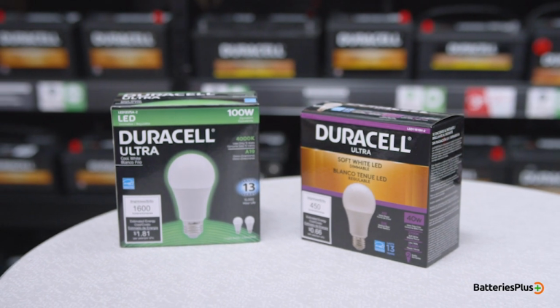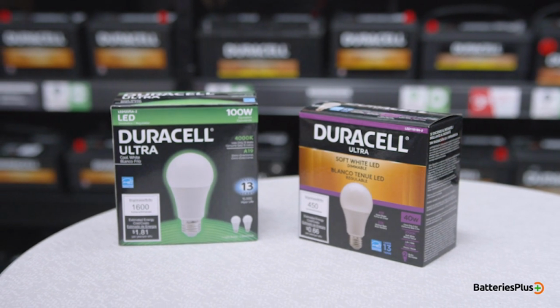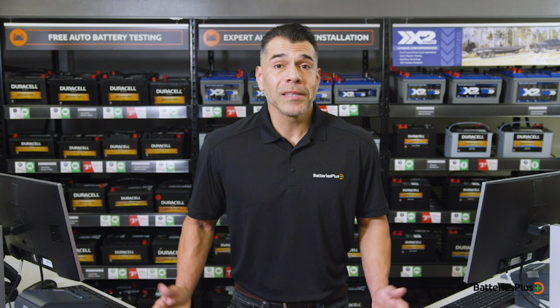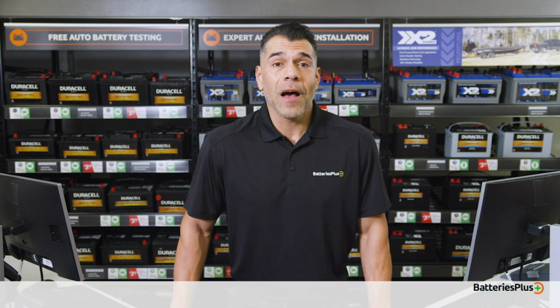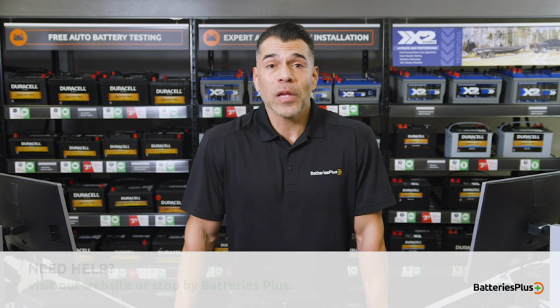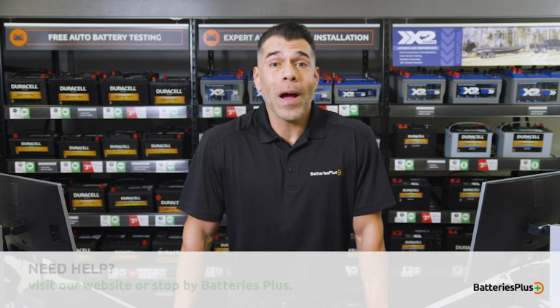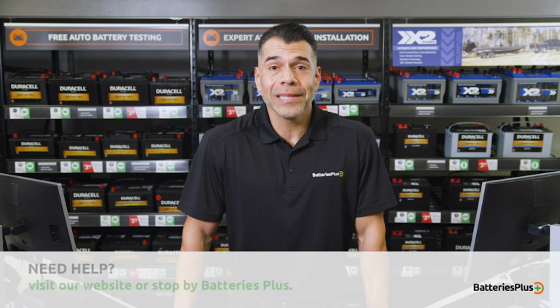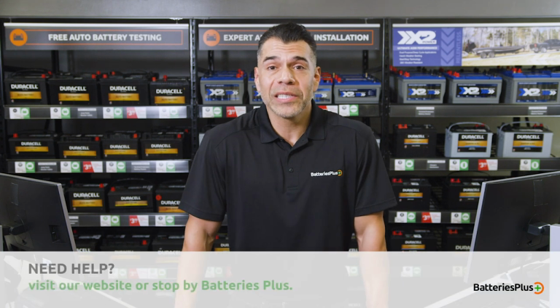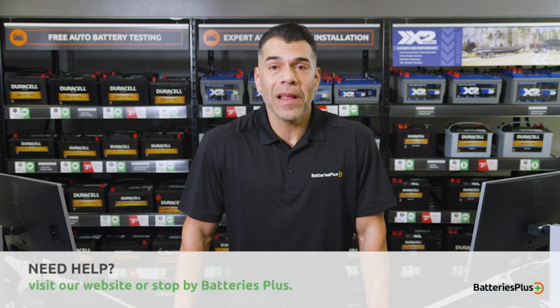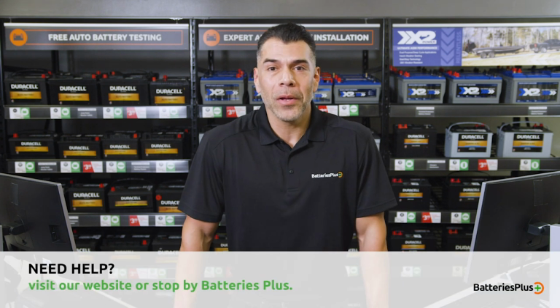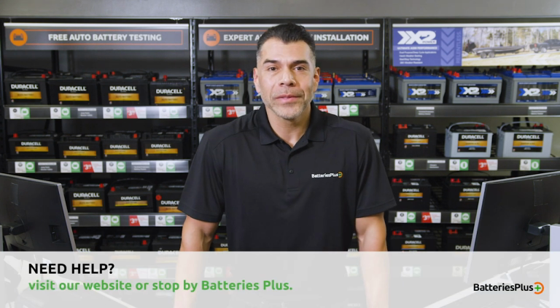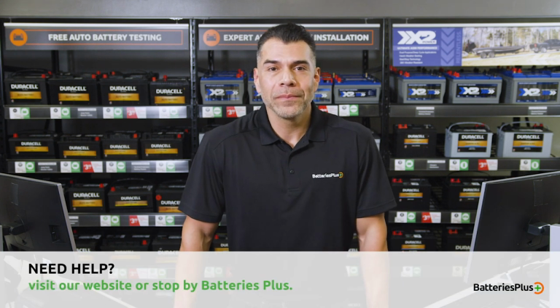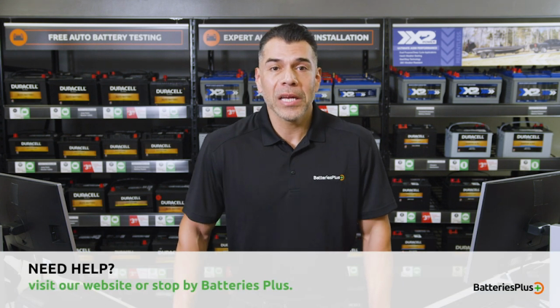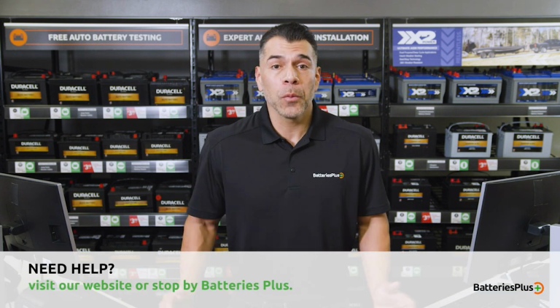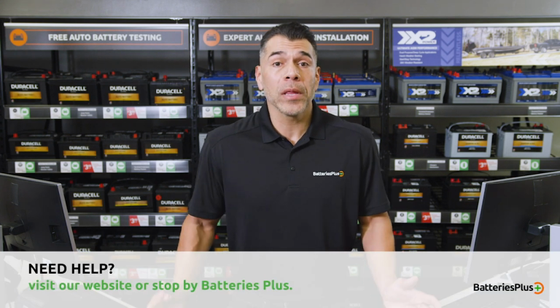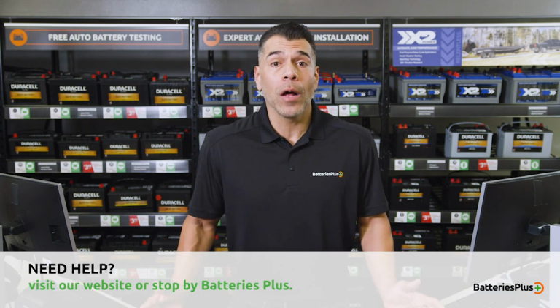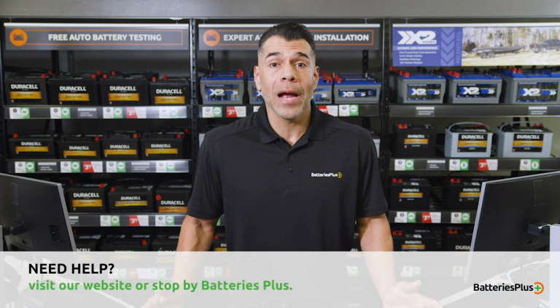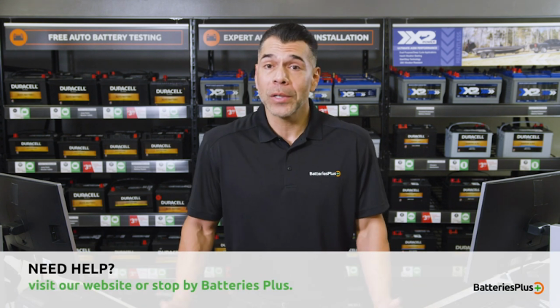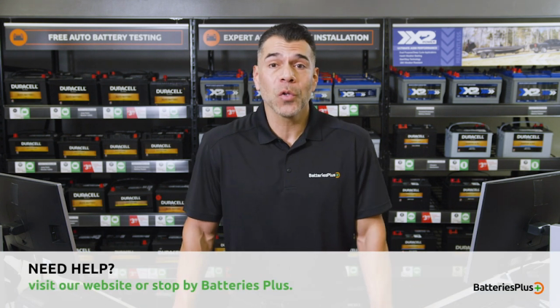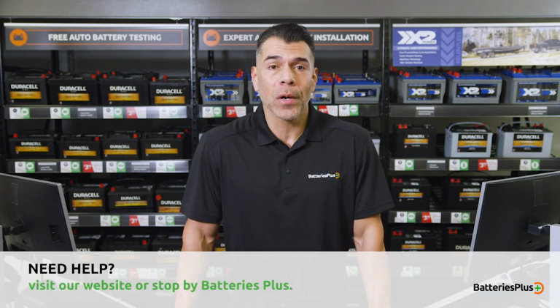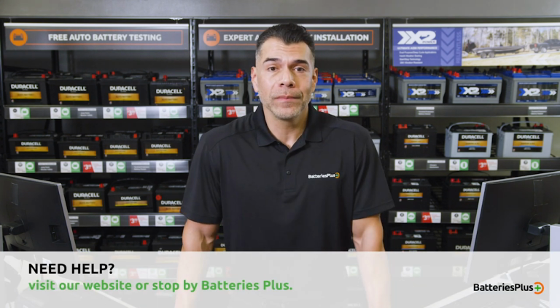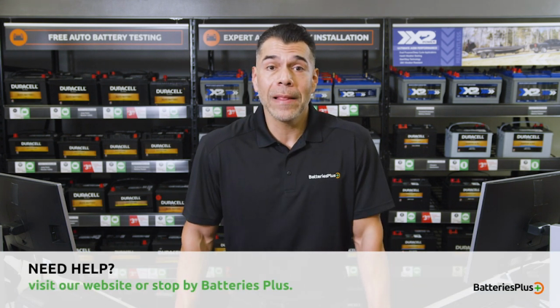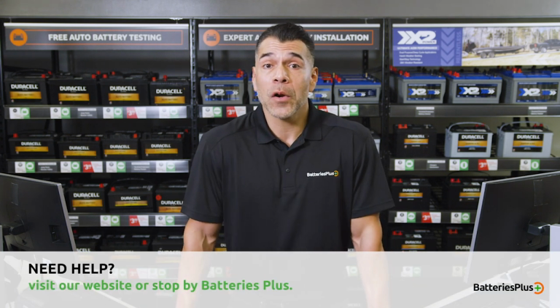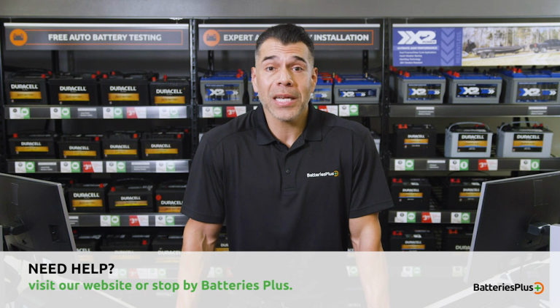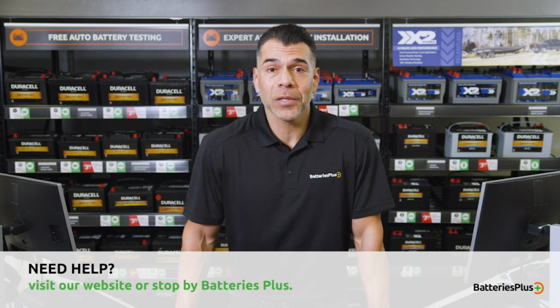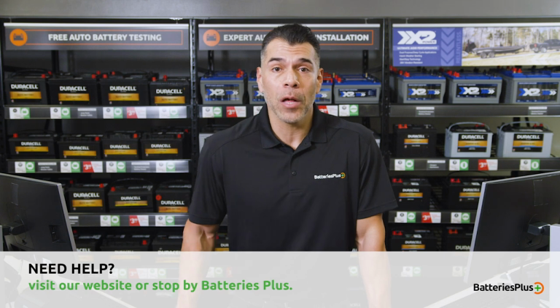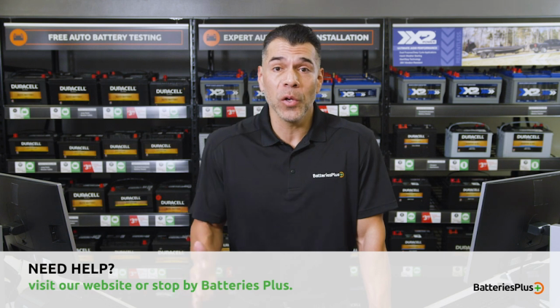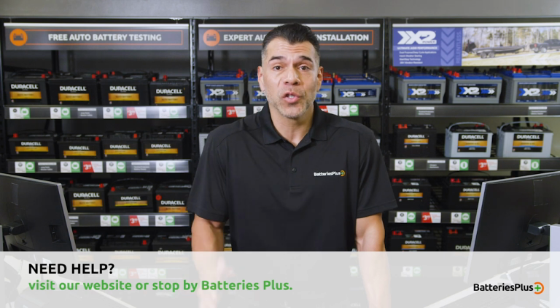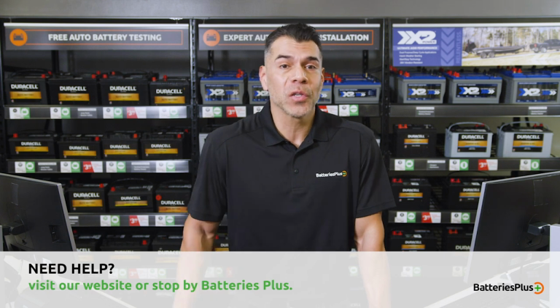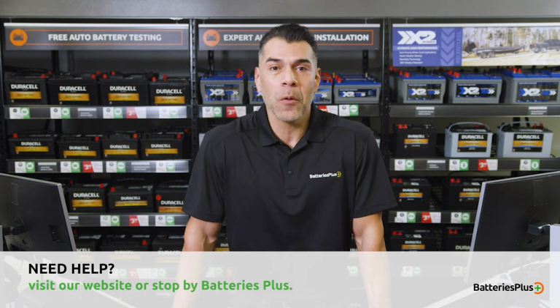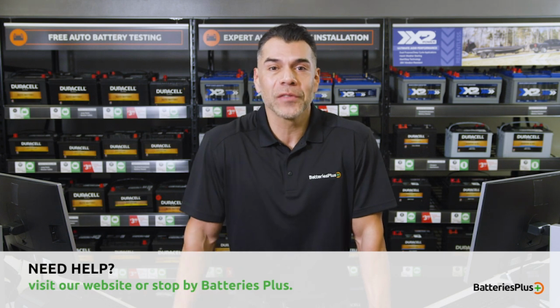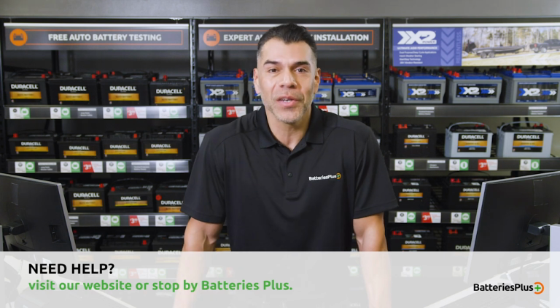Batteries Plus offers a wide selection of light bulbs. Explore them online or in-store and let our experts help you choose the right ones for you.